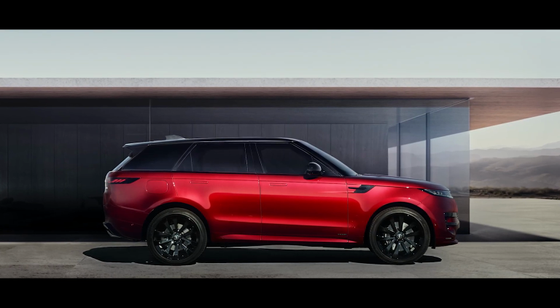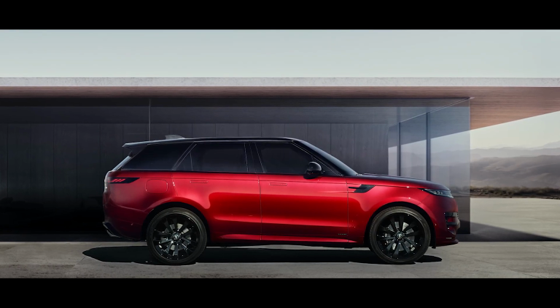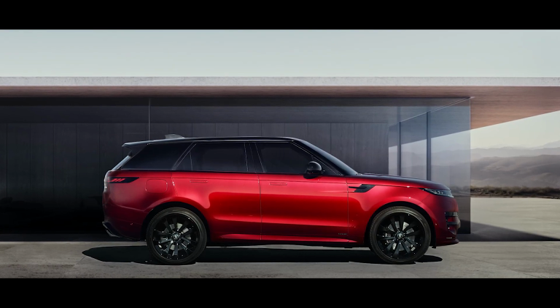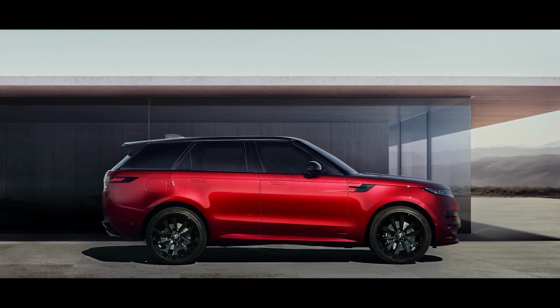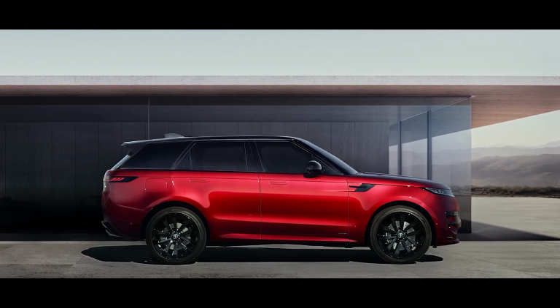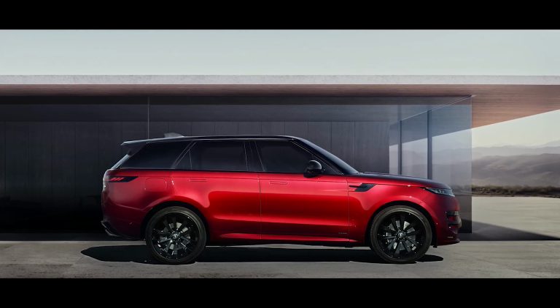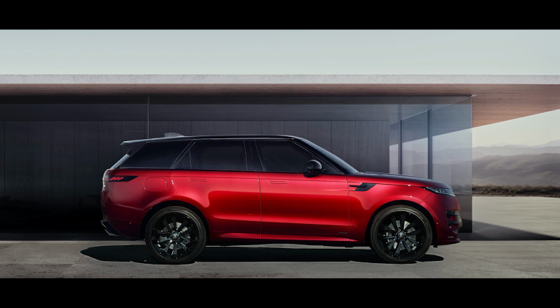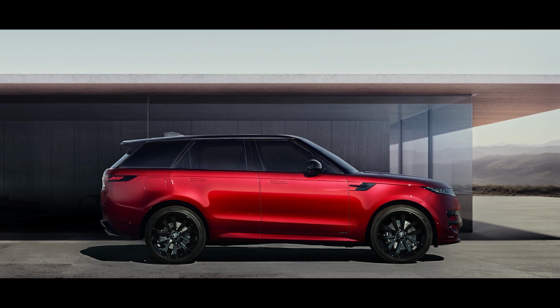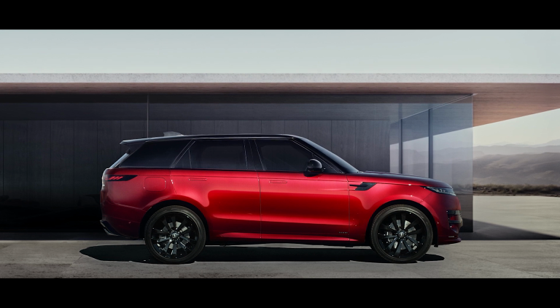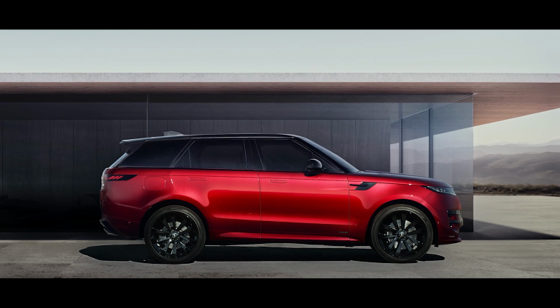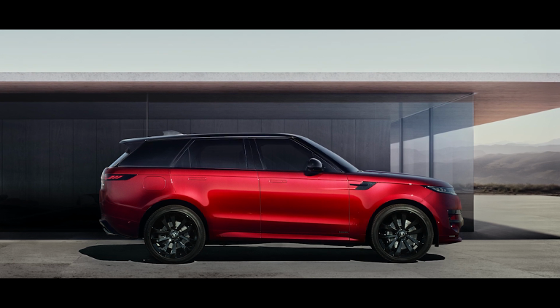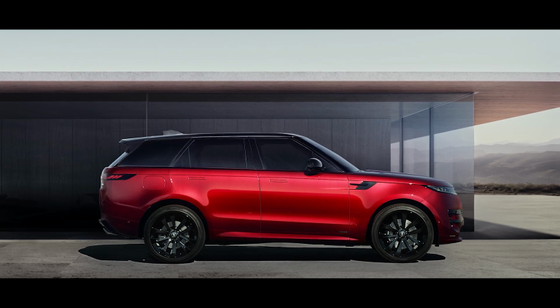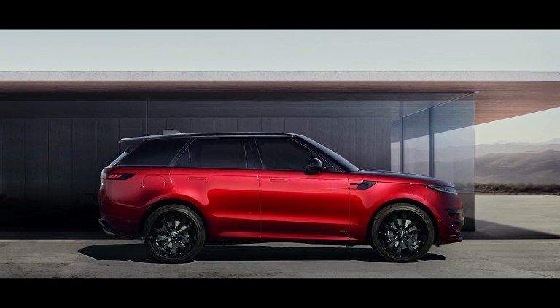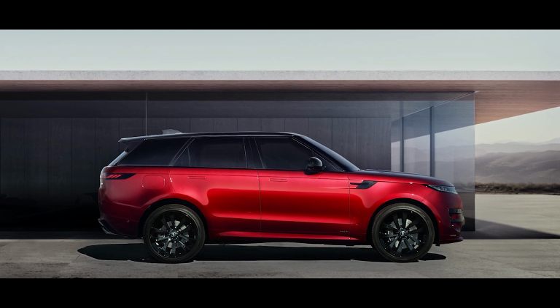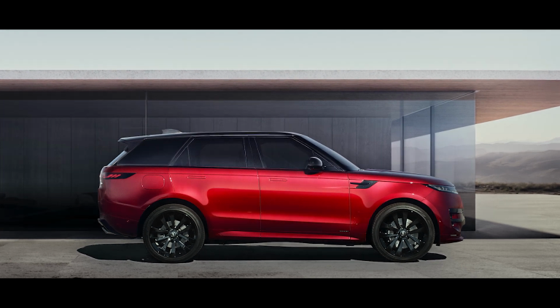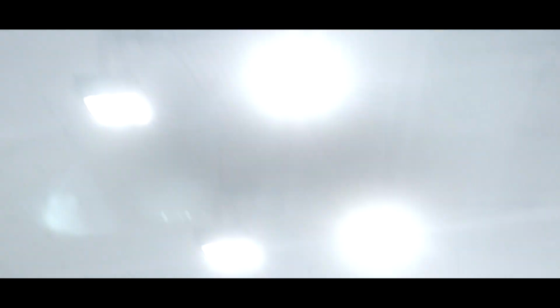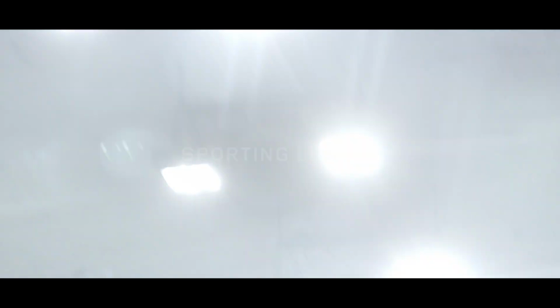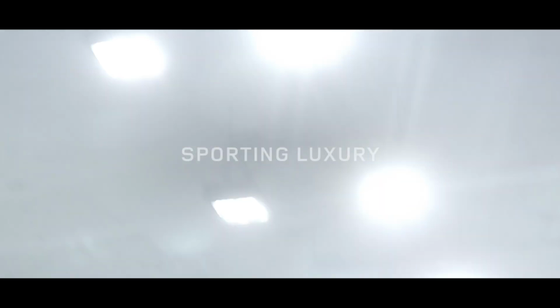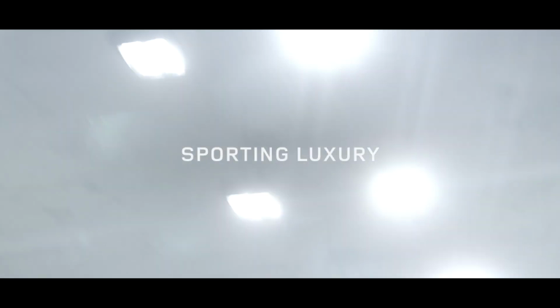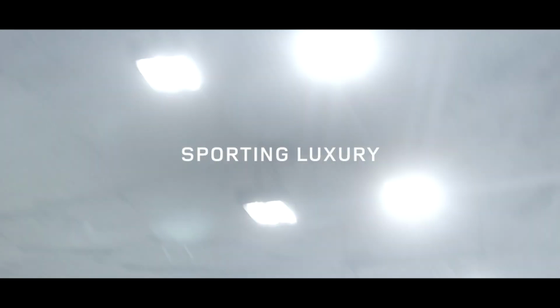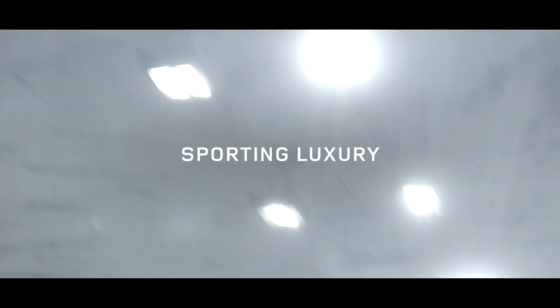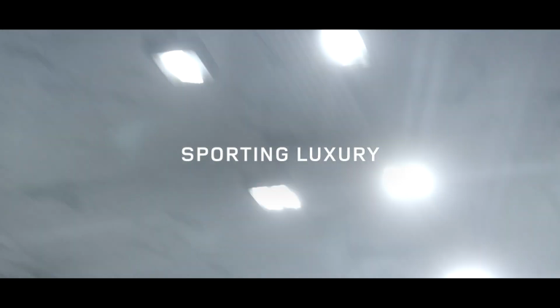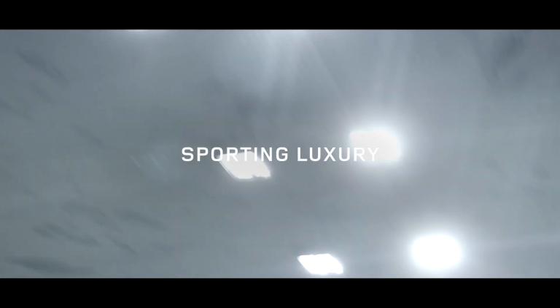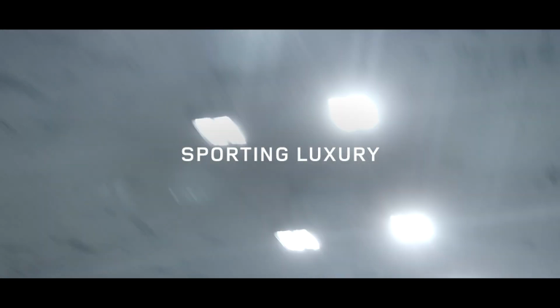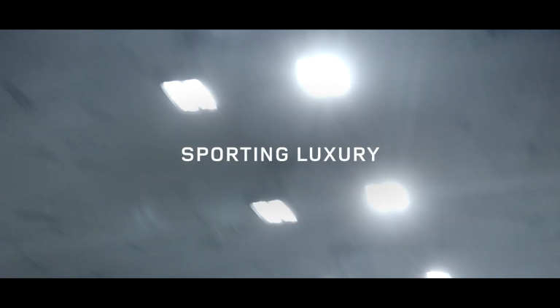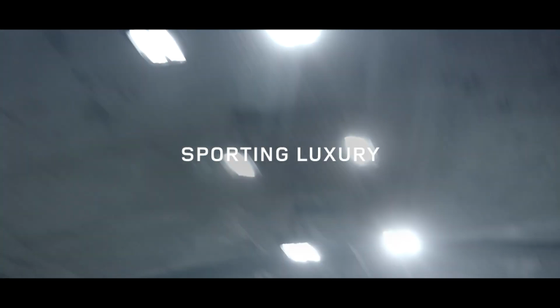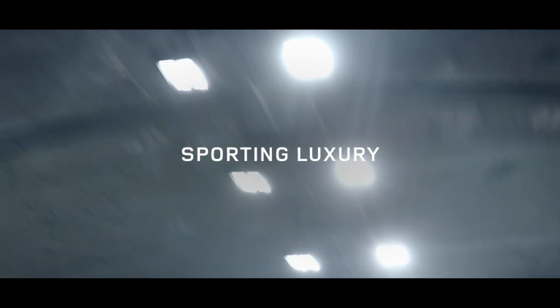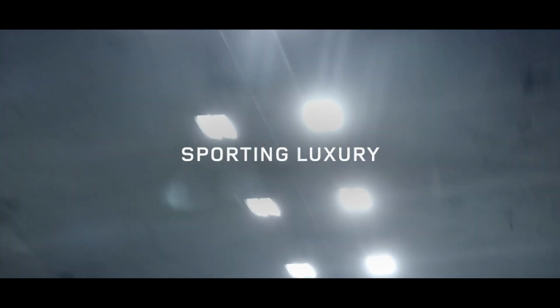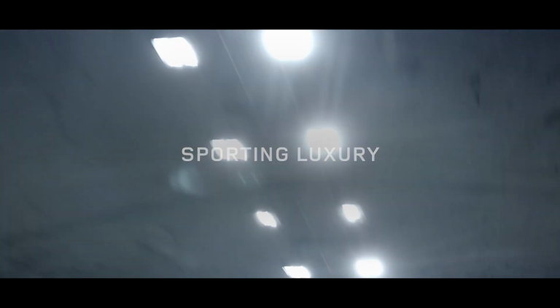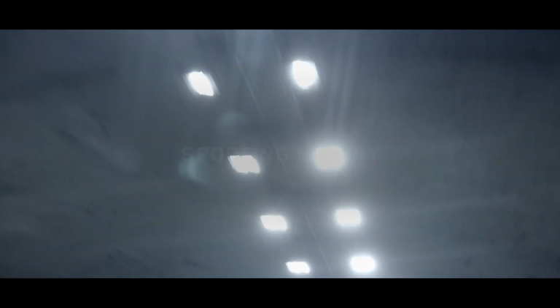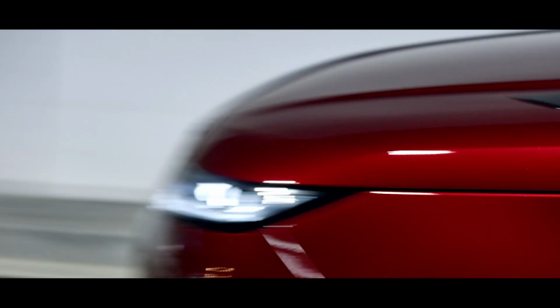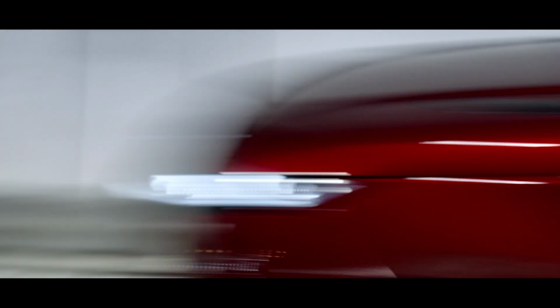The new Range Rover Sport — dynamic but refined, the definition of sporting luxury.